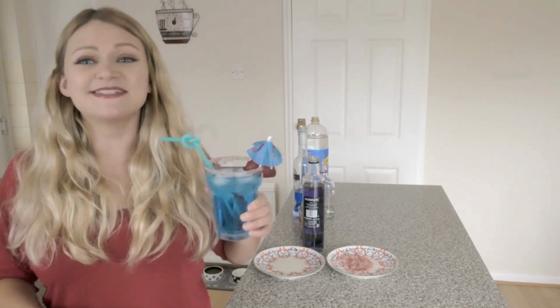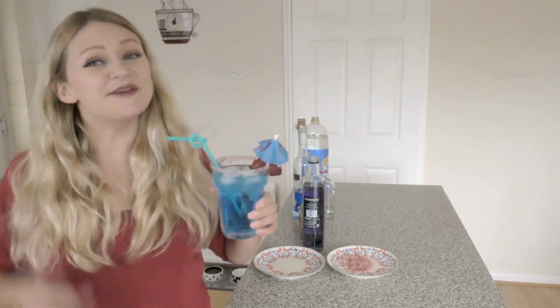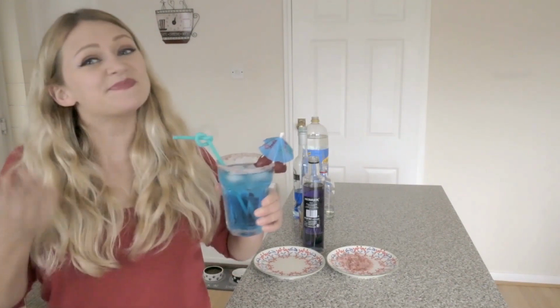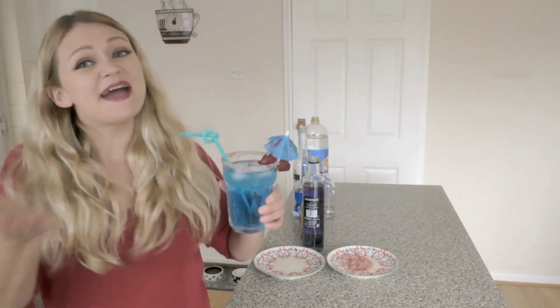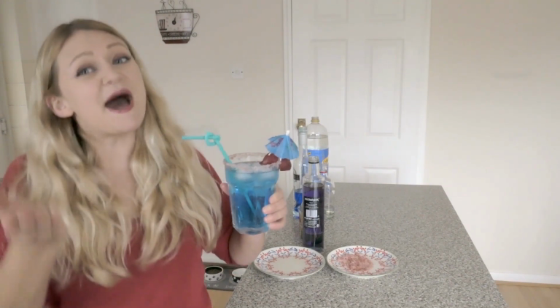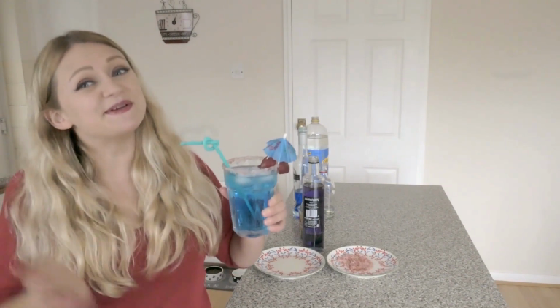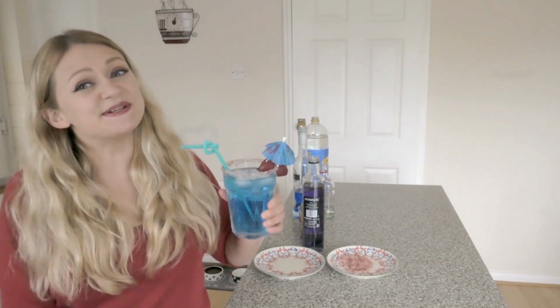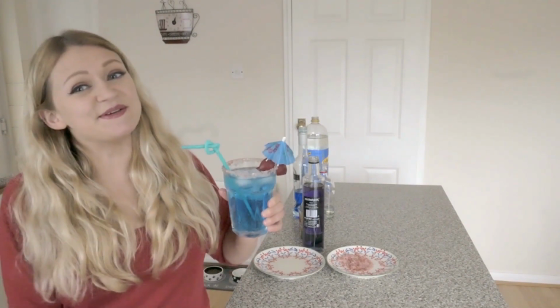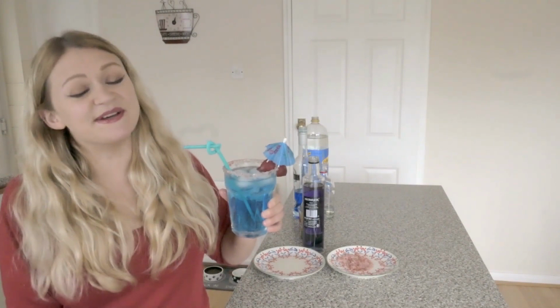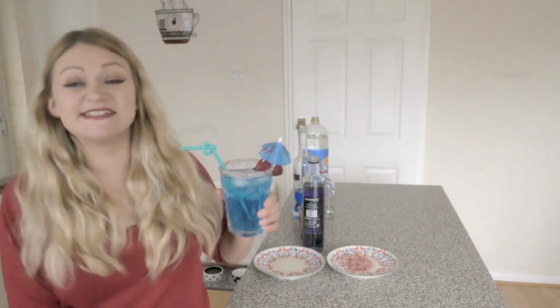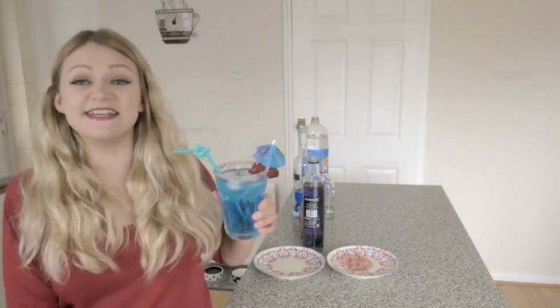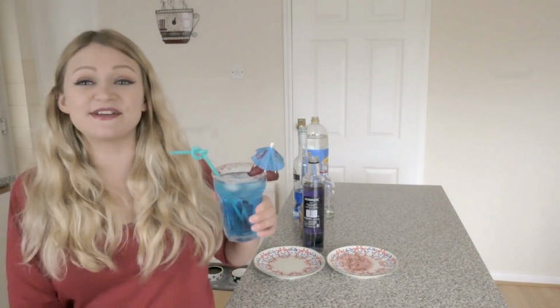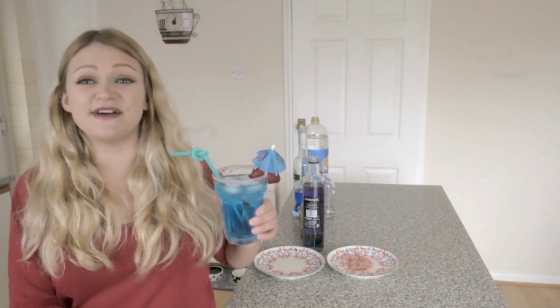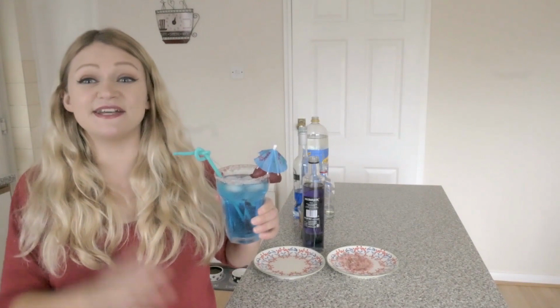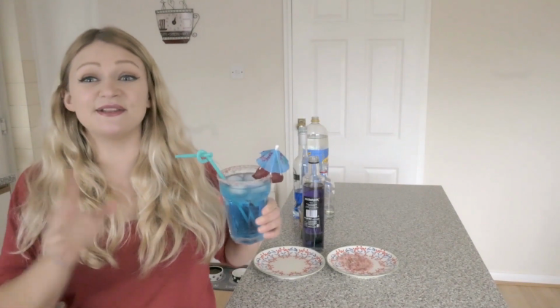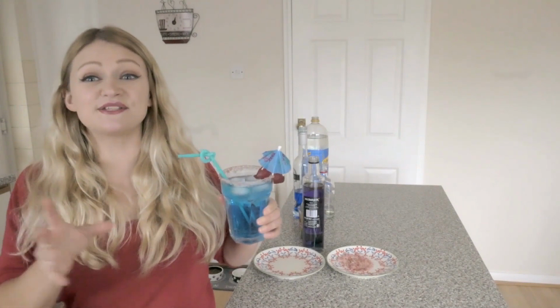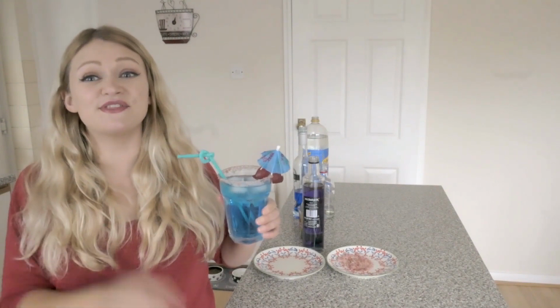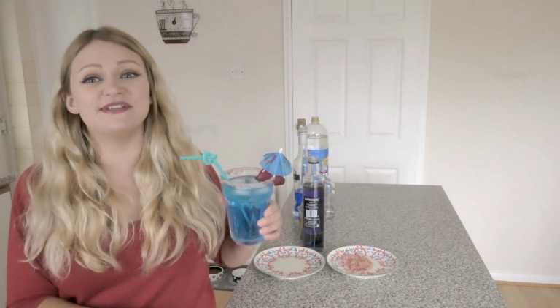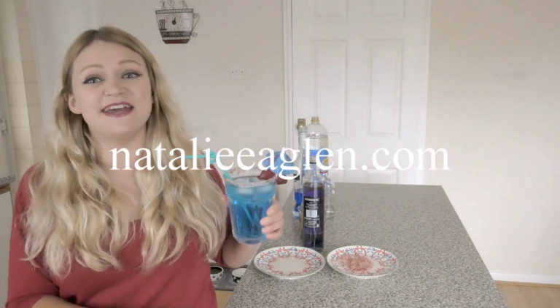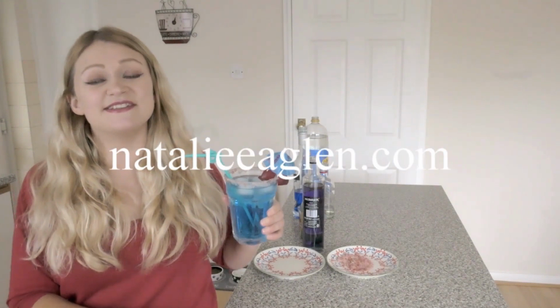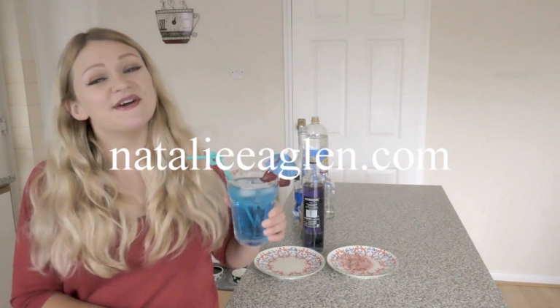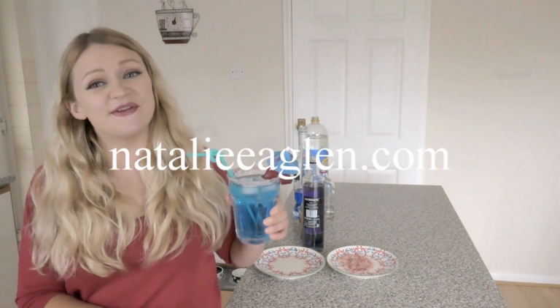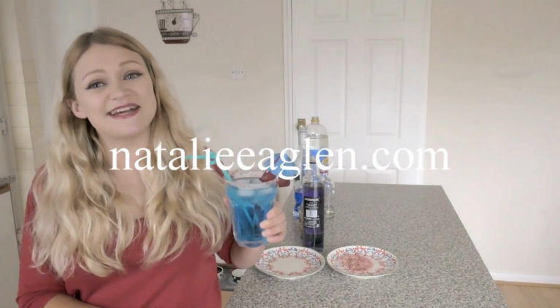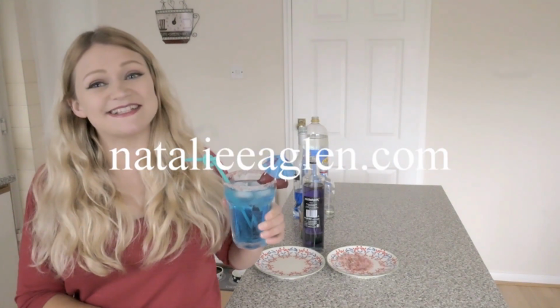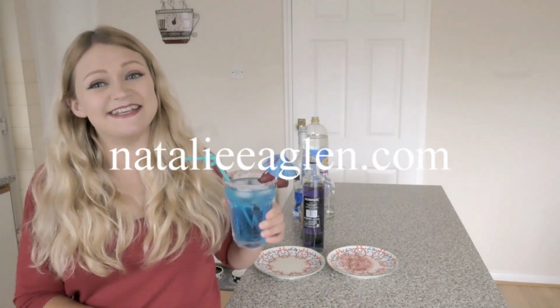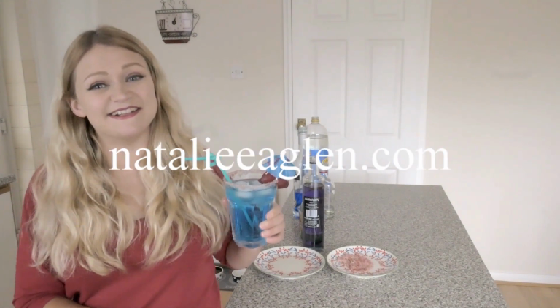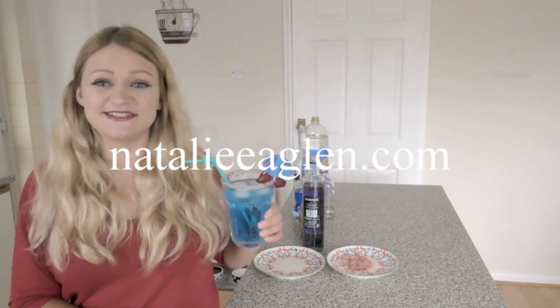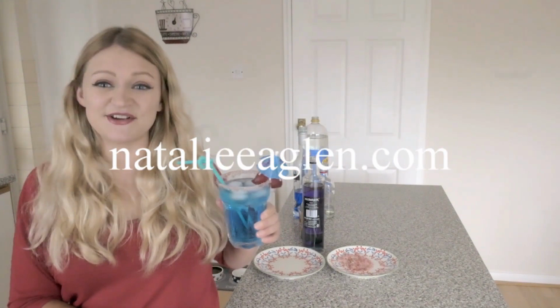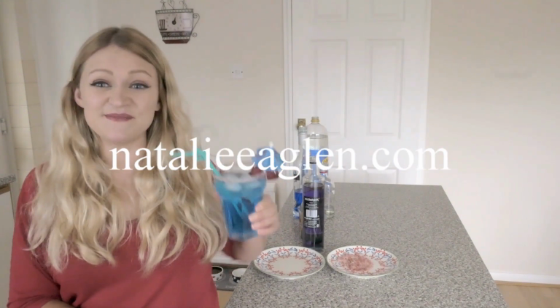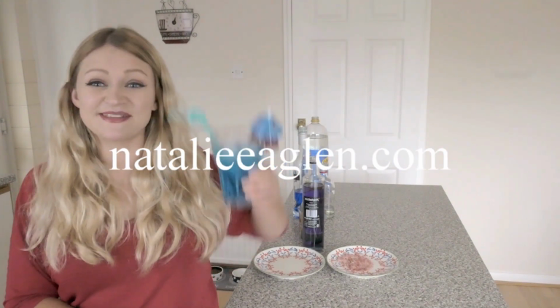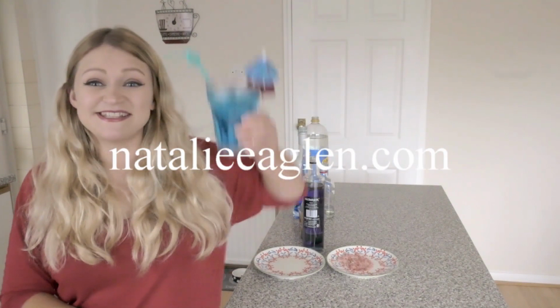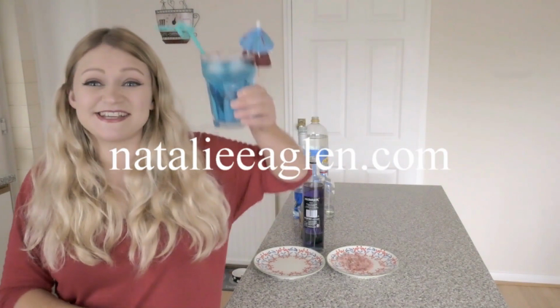So happy Cocktail Wednesday! You can find out lots of other videos on NatalieLegon.com. Cheers!